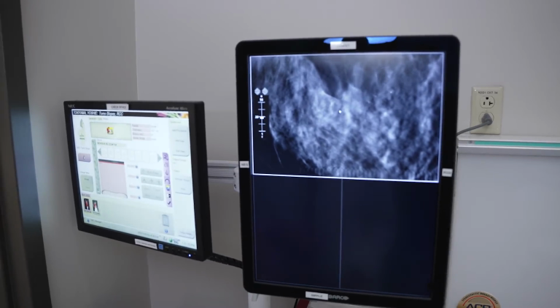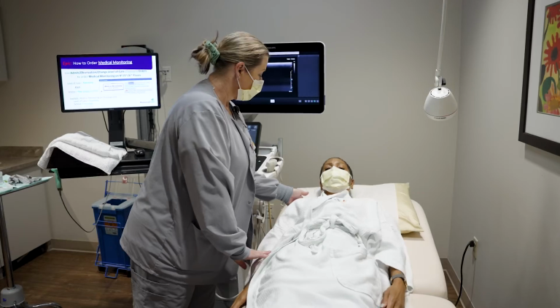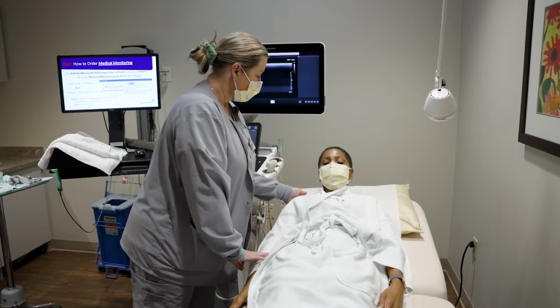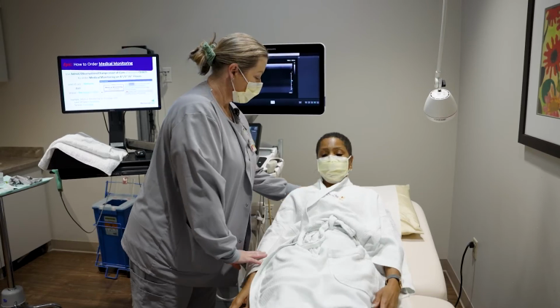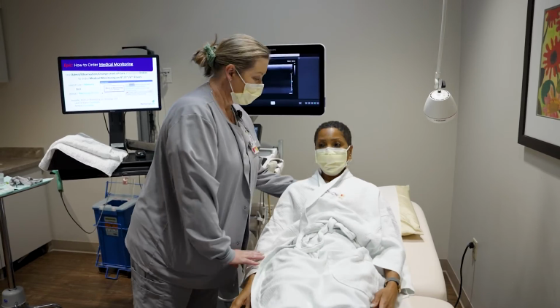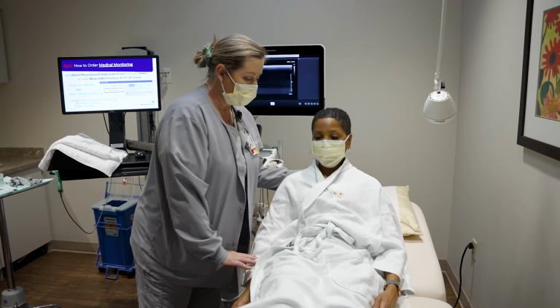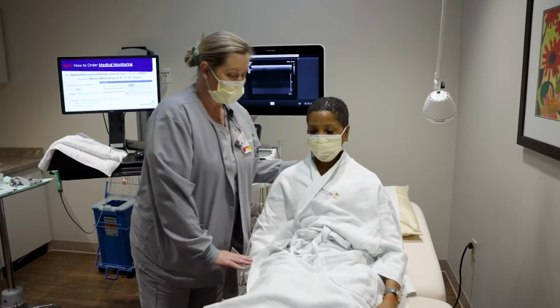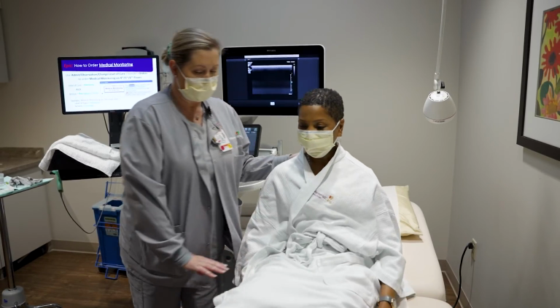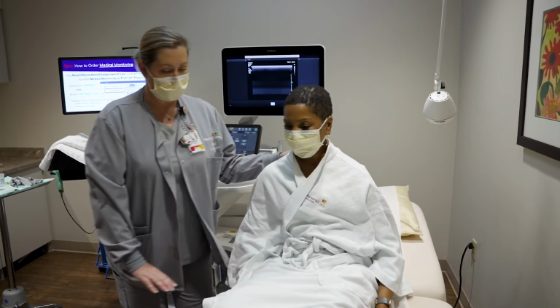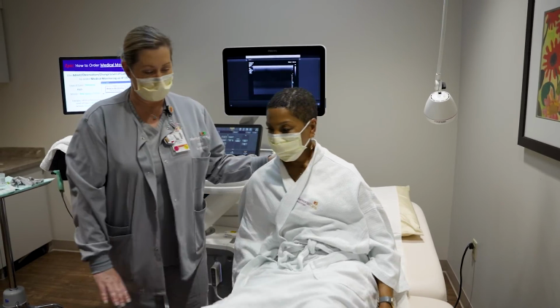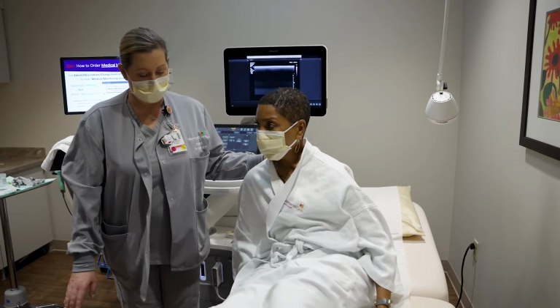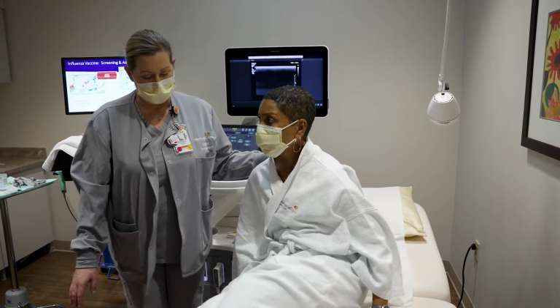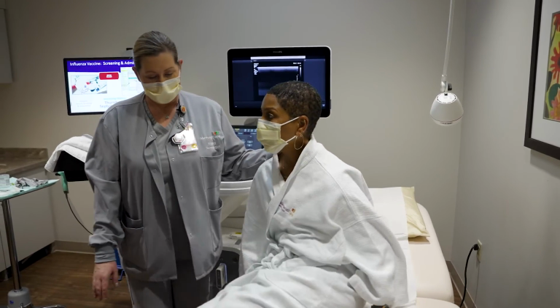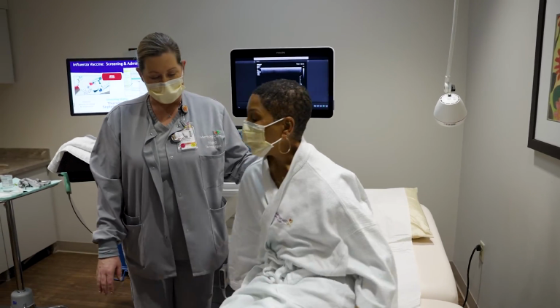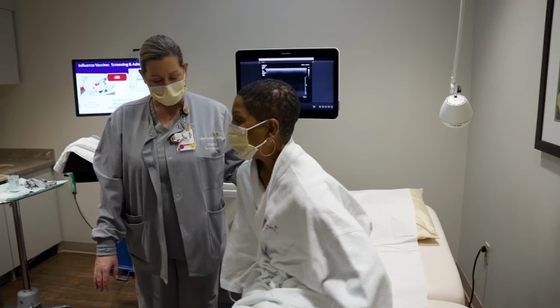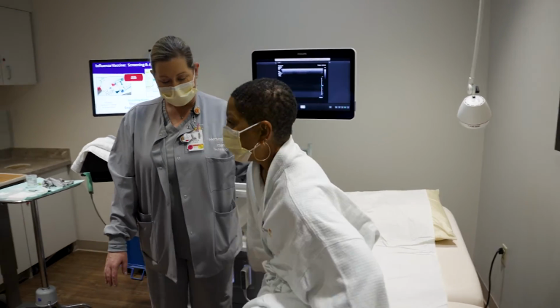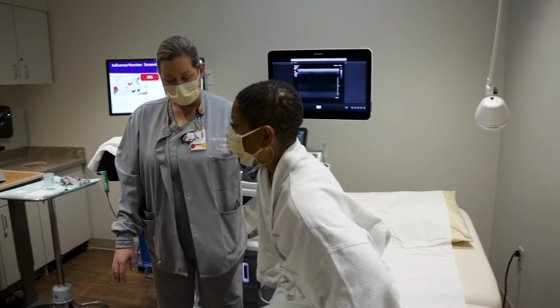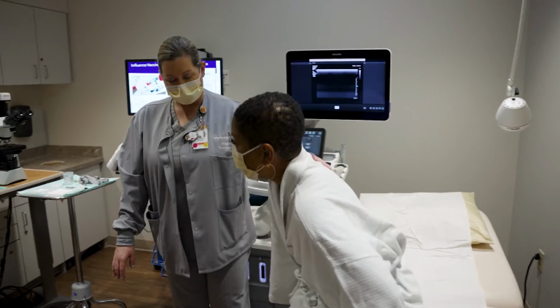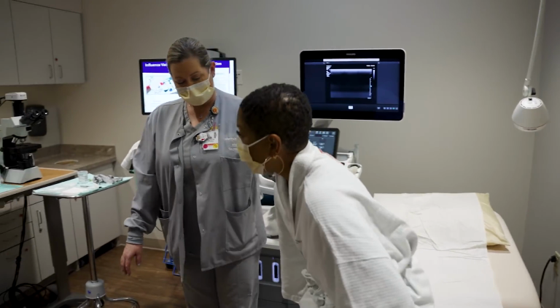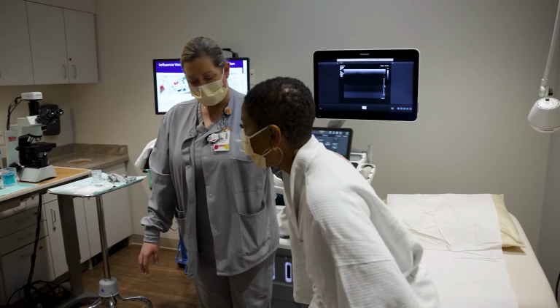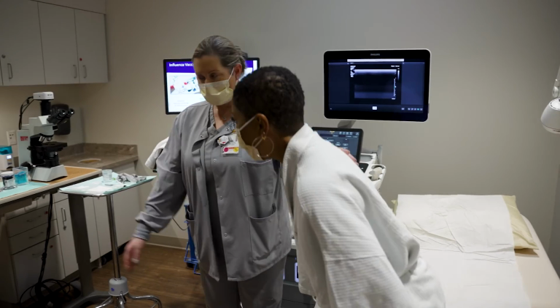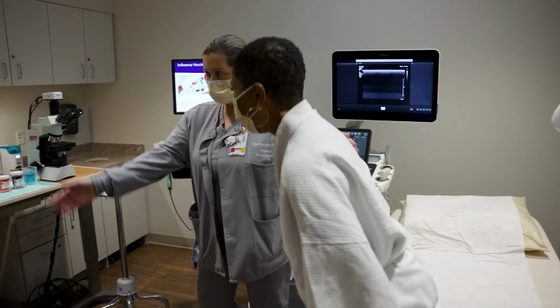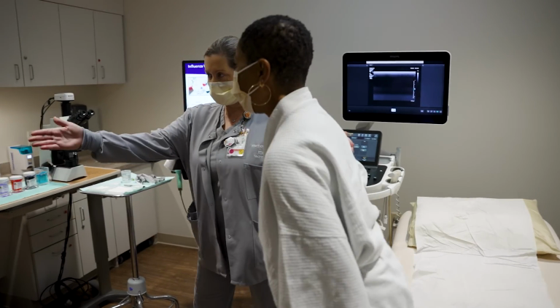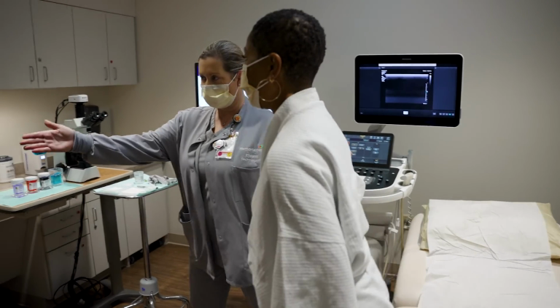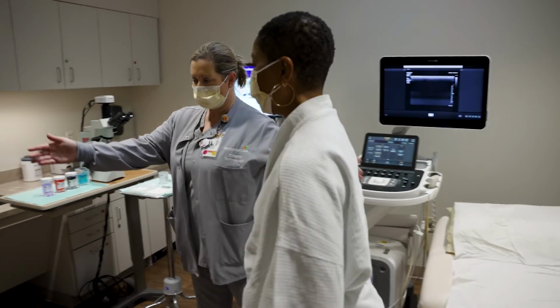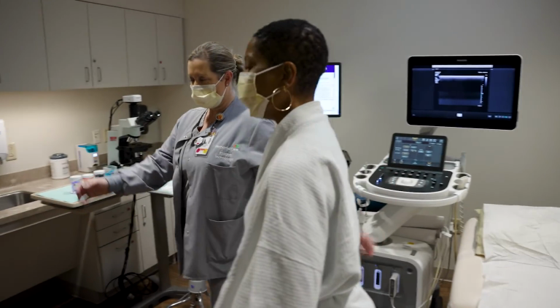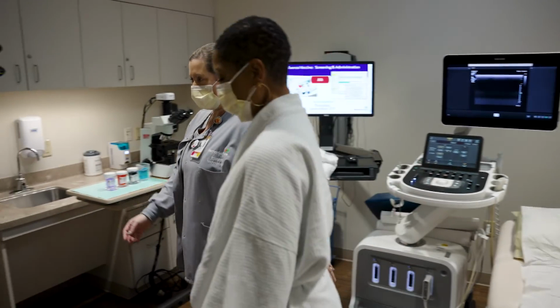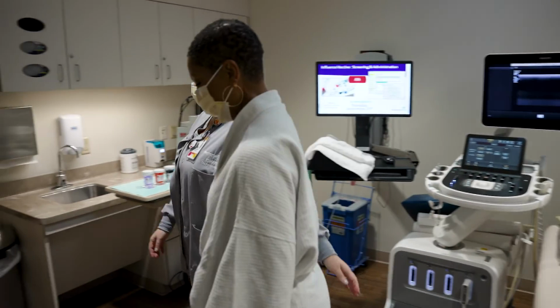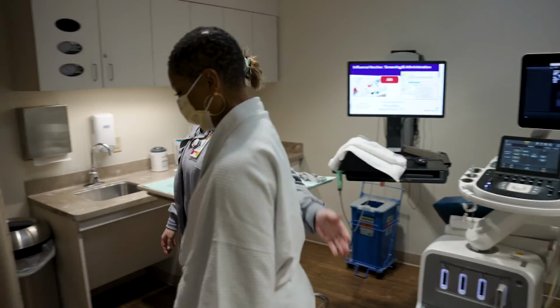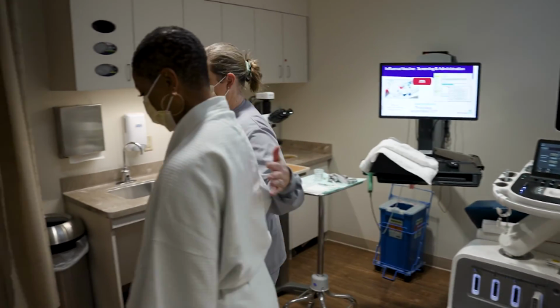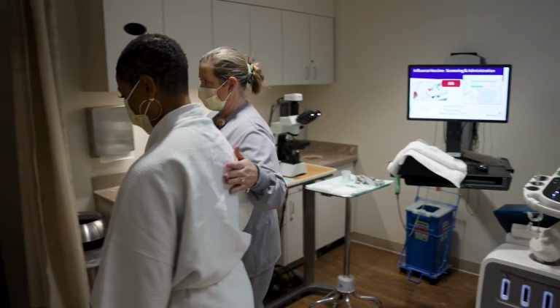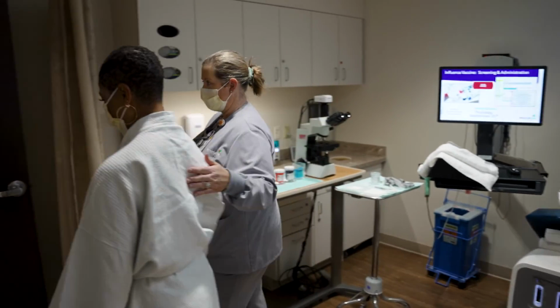A report will be sent to your physician, and you also will receive a letter in the mail within a few days explaining your results. That's it!